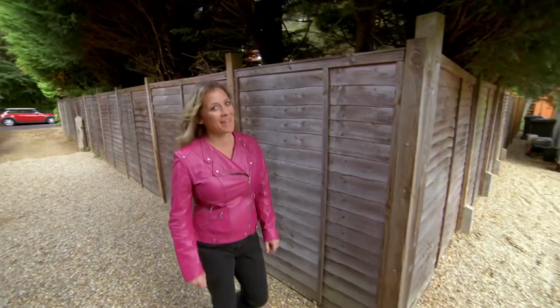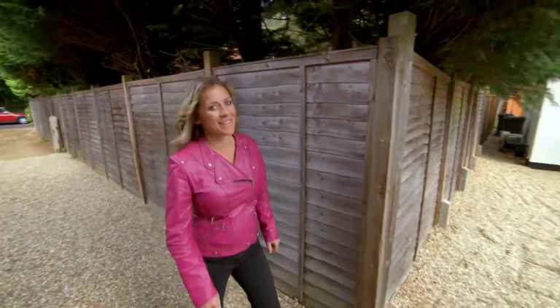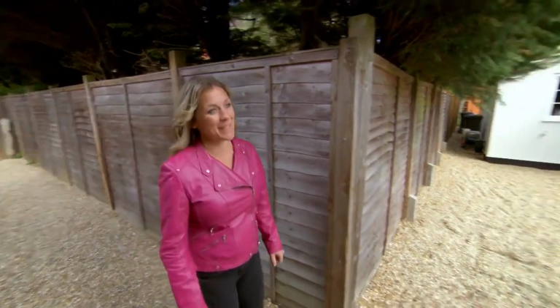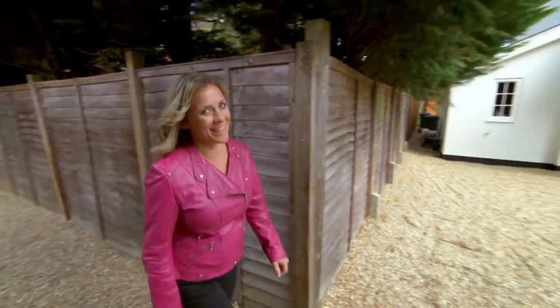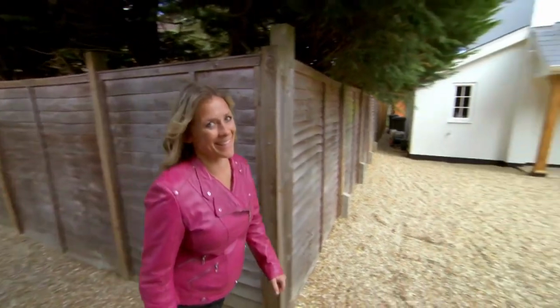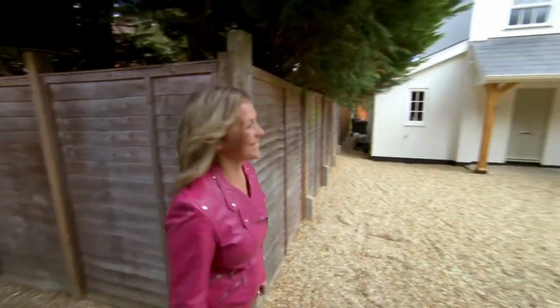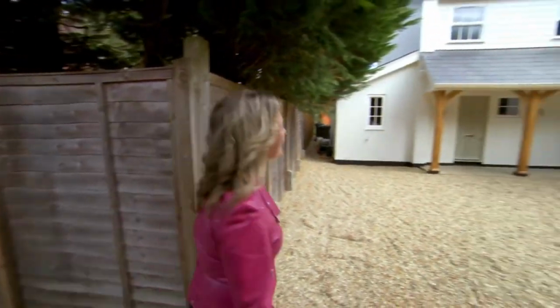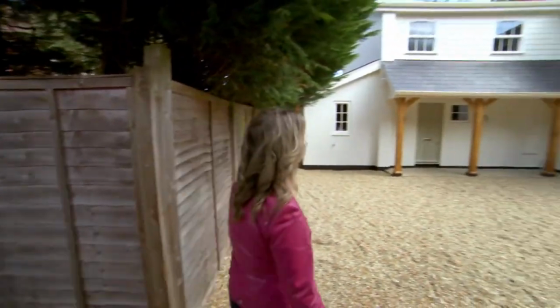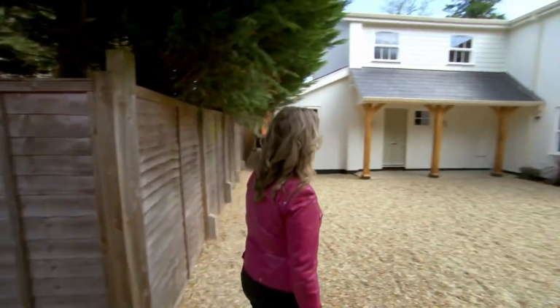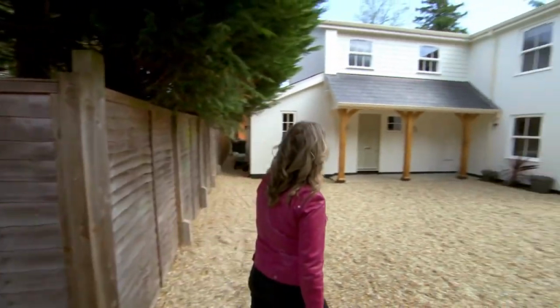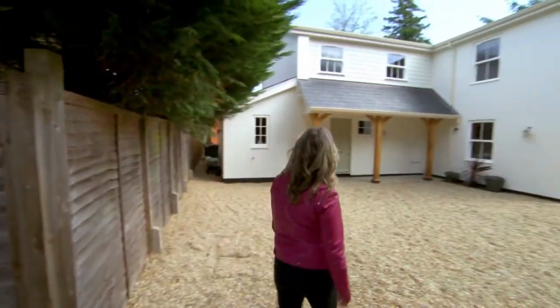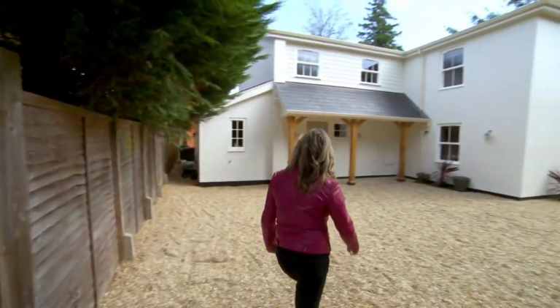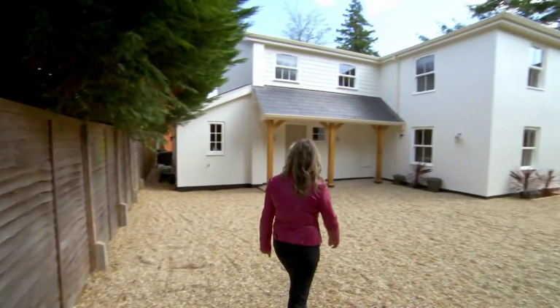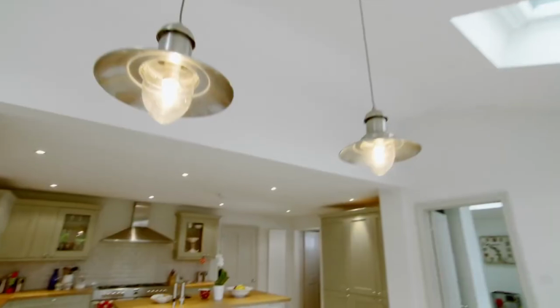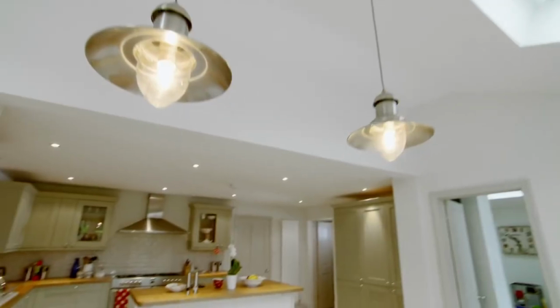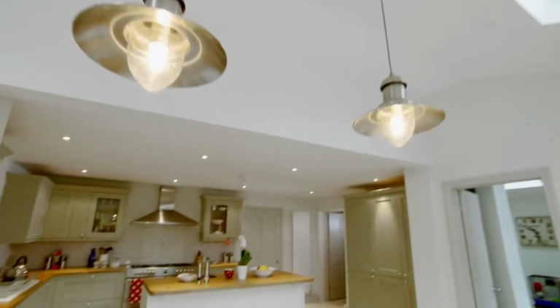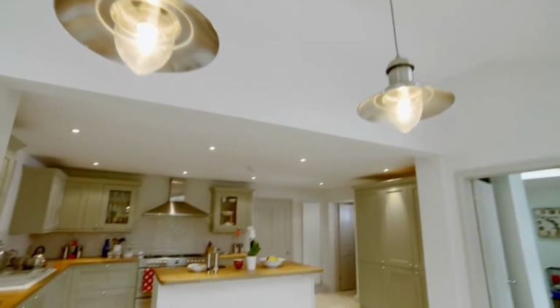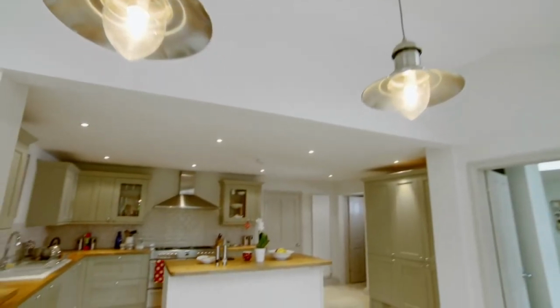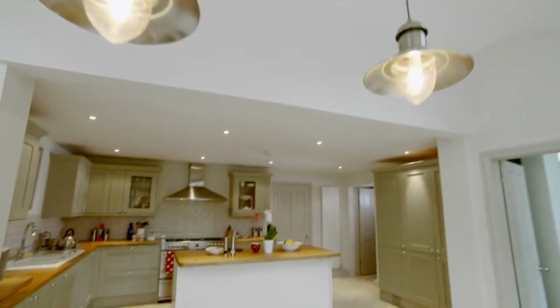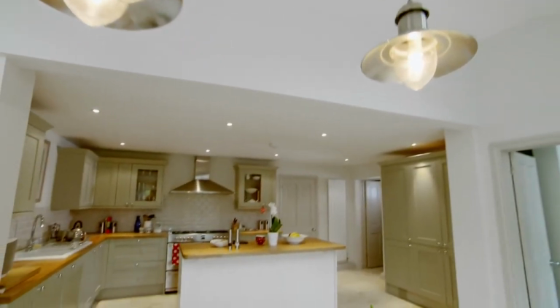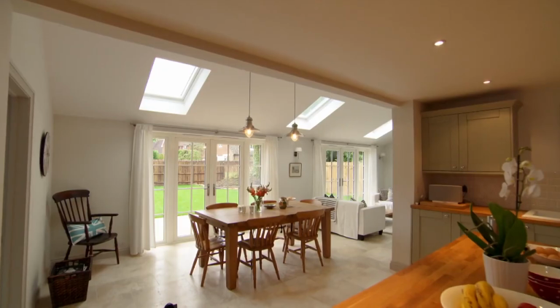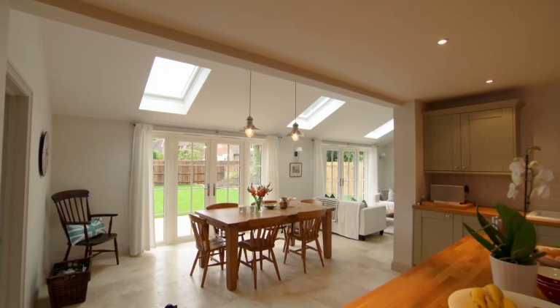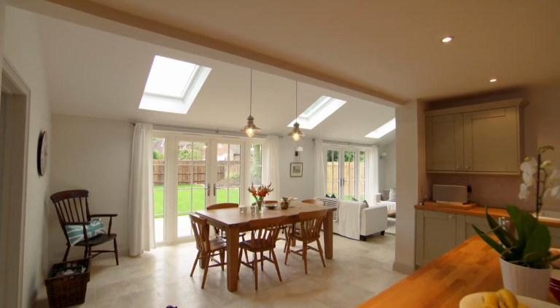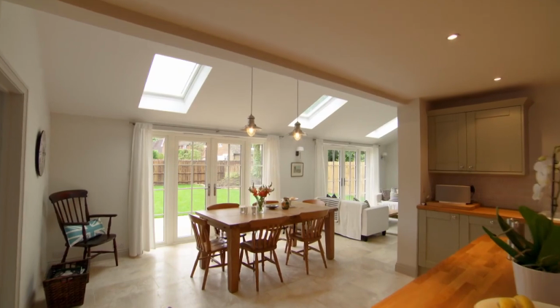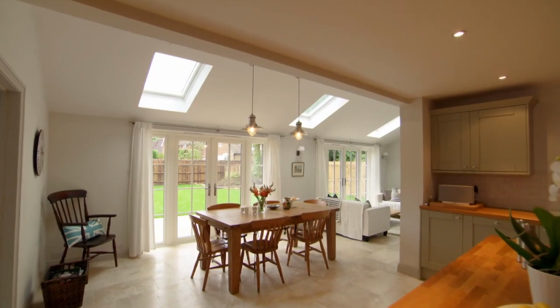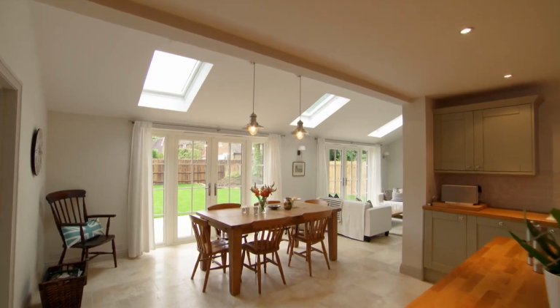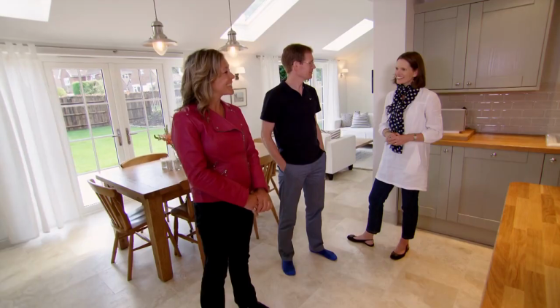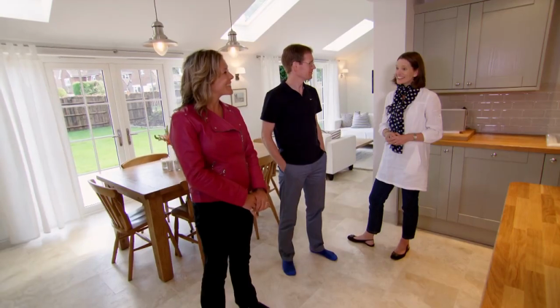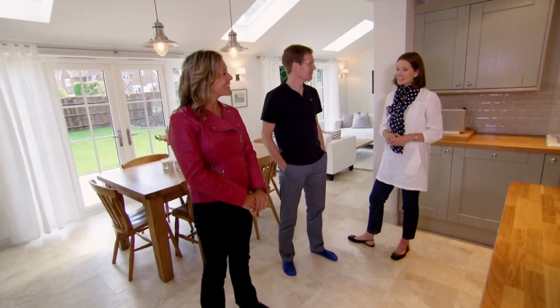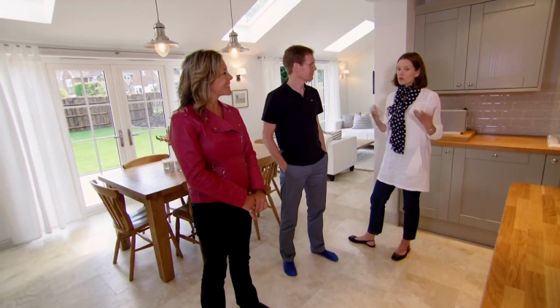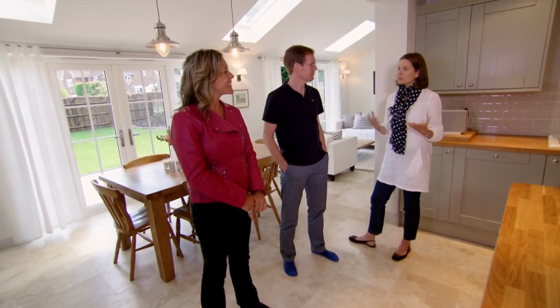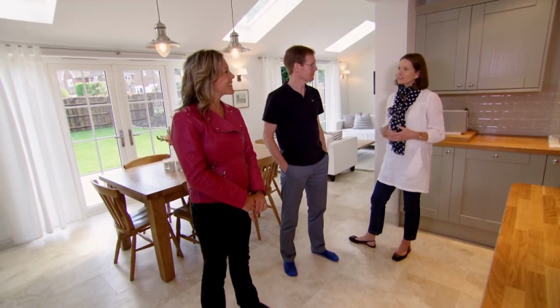That looks spectacular. So you really can end up with the home of your dreams. Is this your dream home? Yes, it's all that I want.